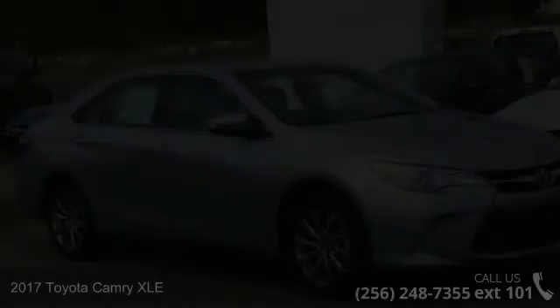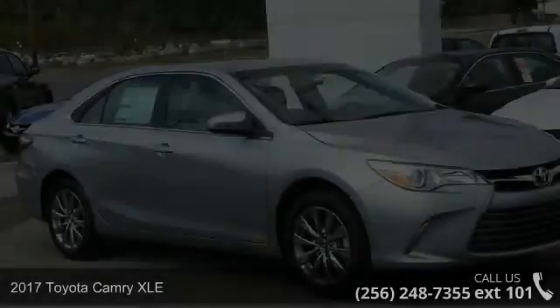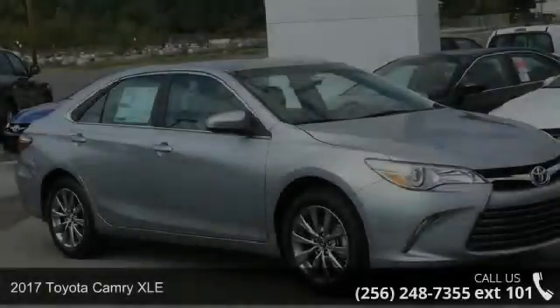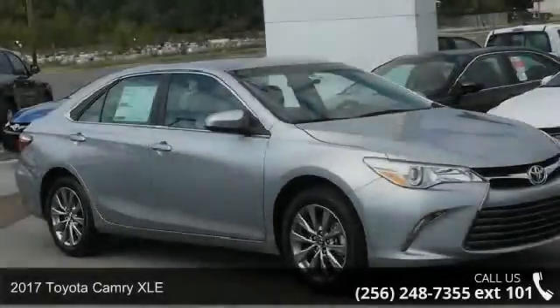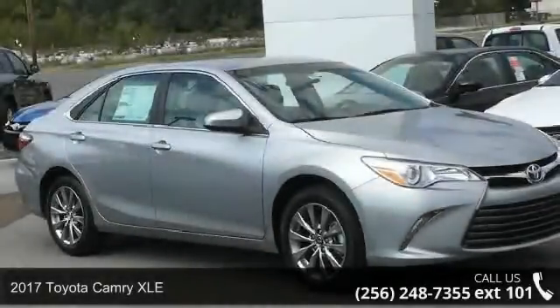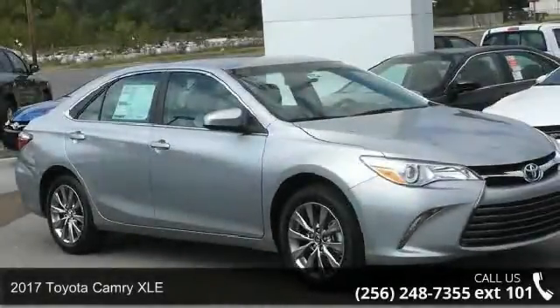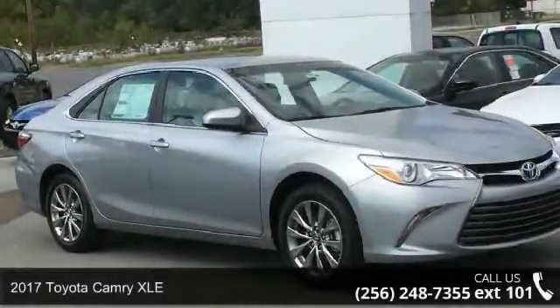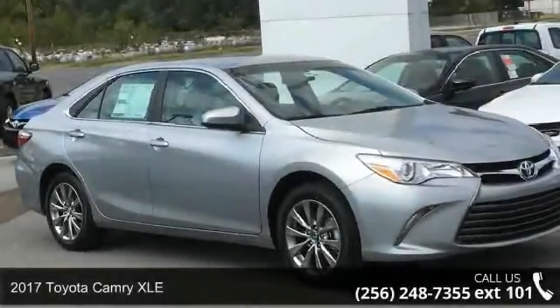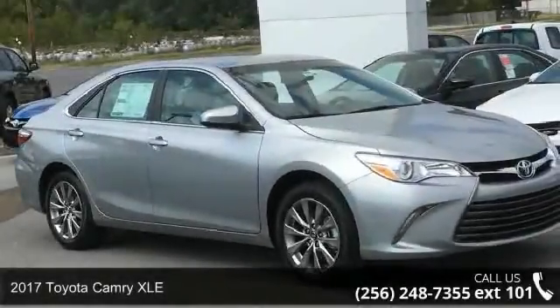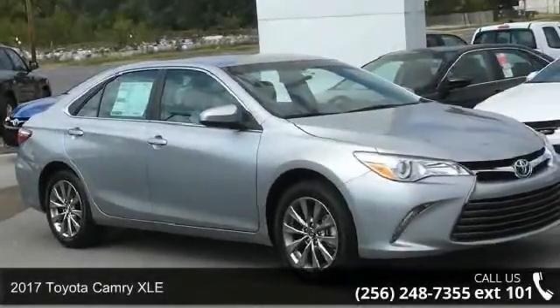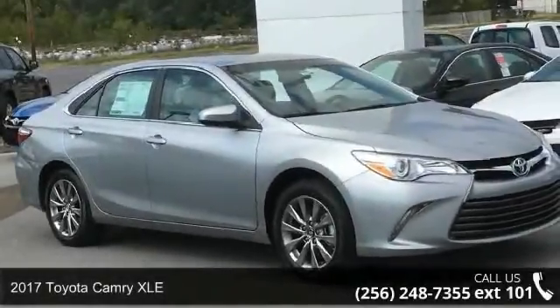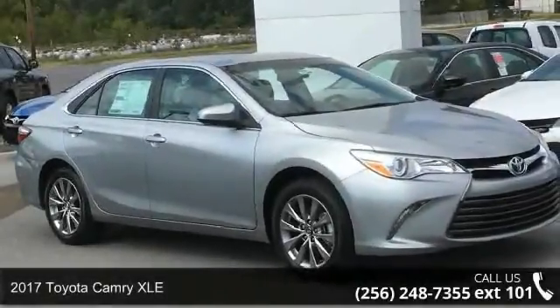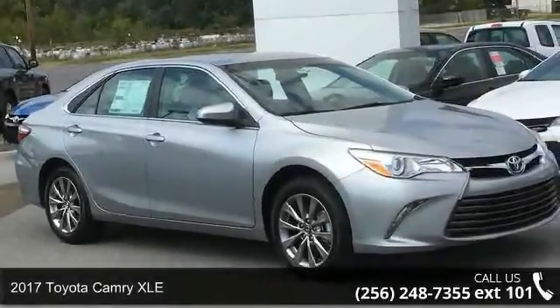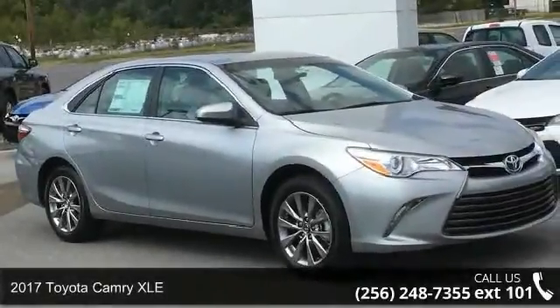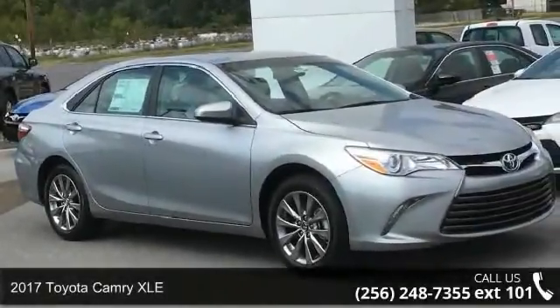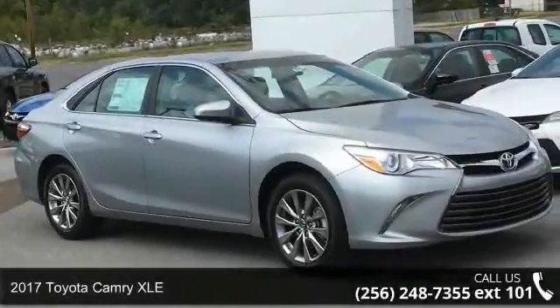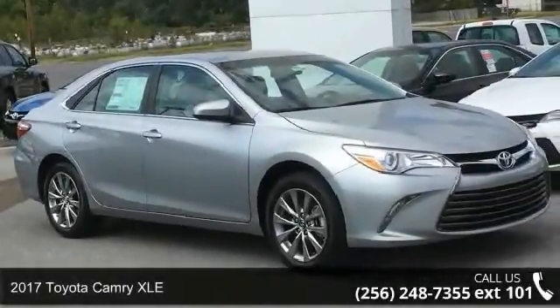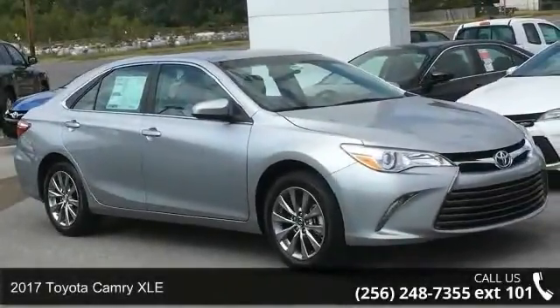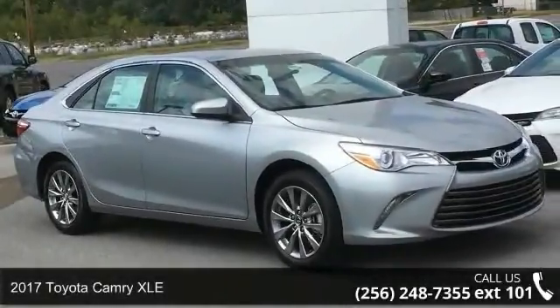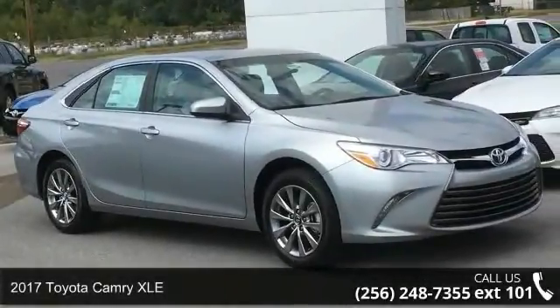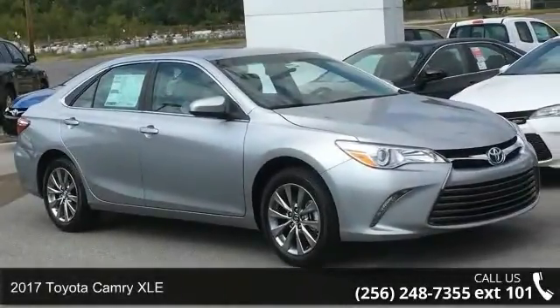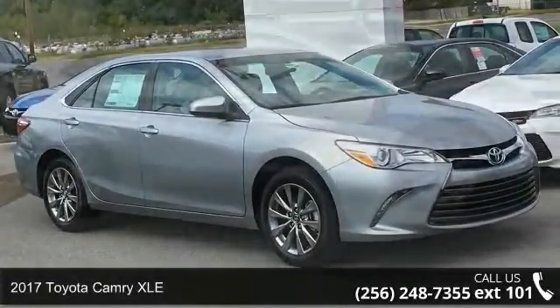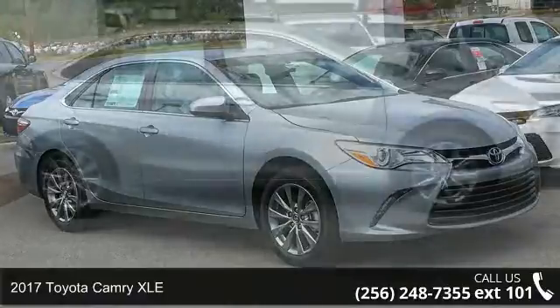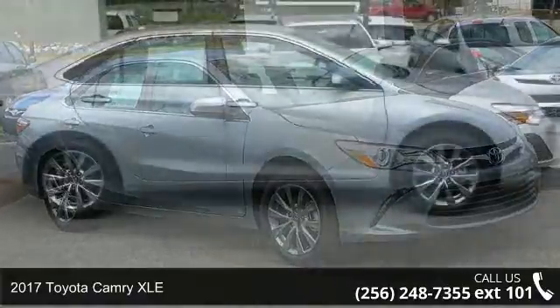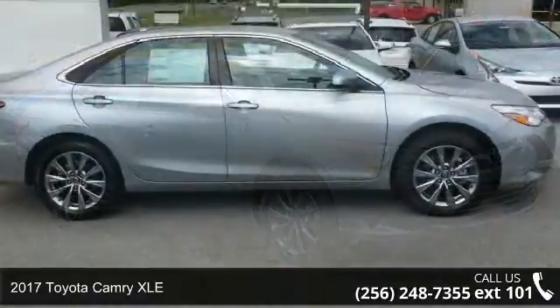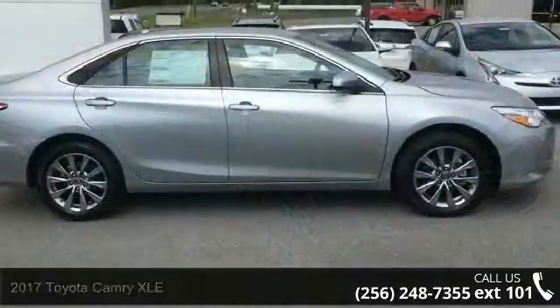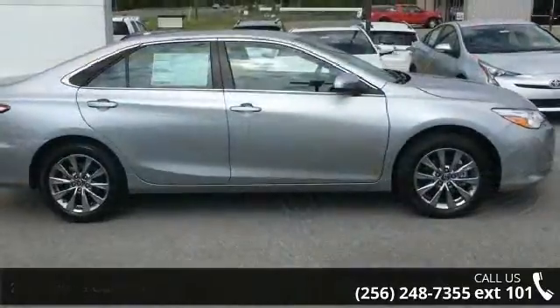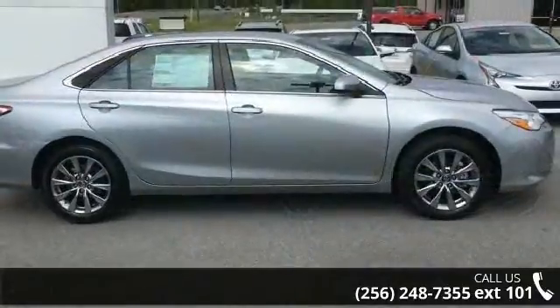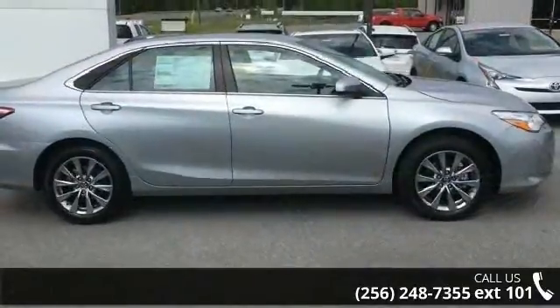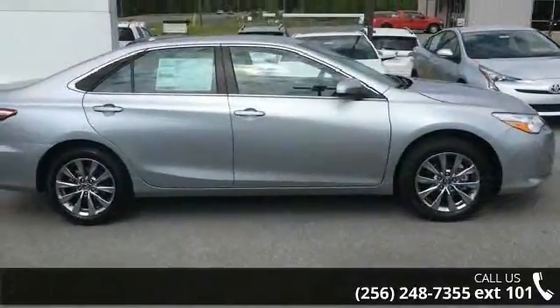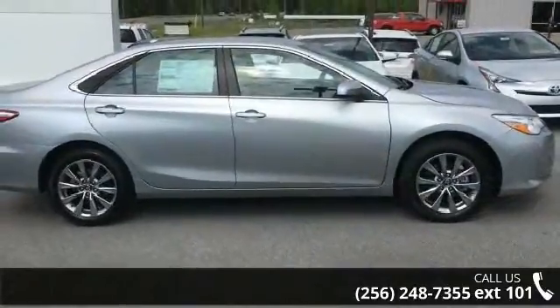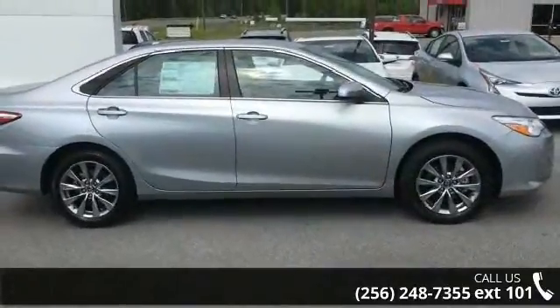Check out this 2017 Toyota Camry XLE. If you are looking for a first-rate auto, this one could be yours today.